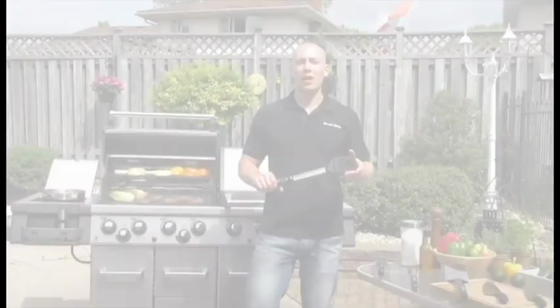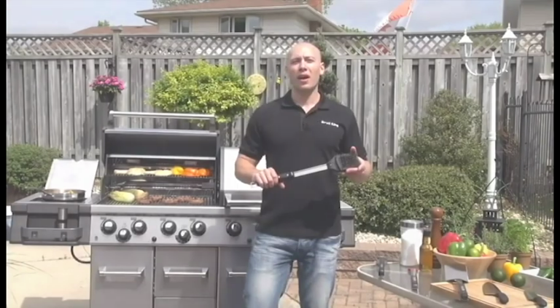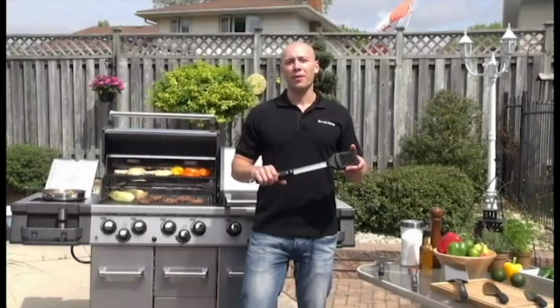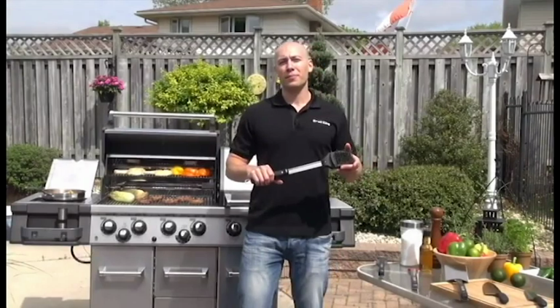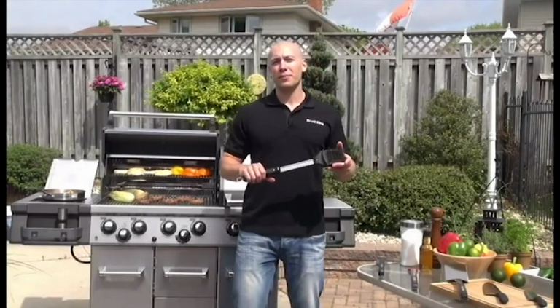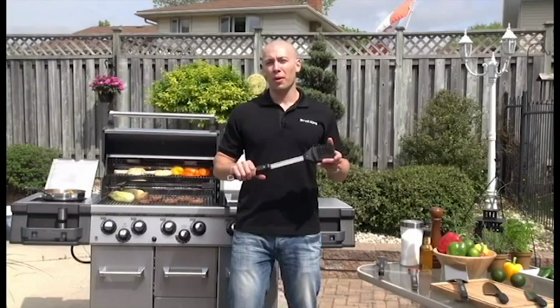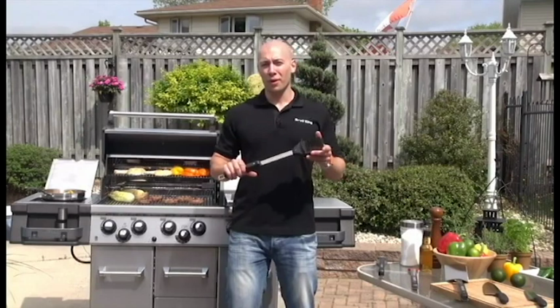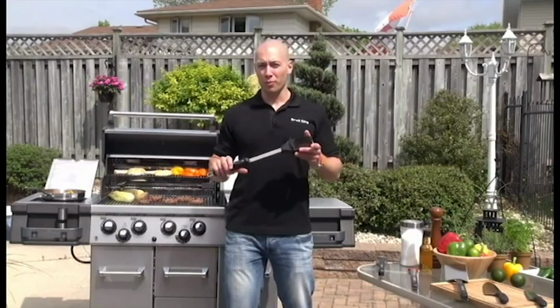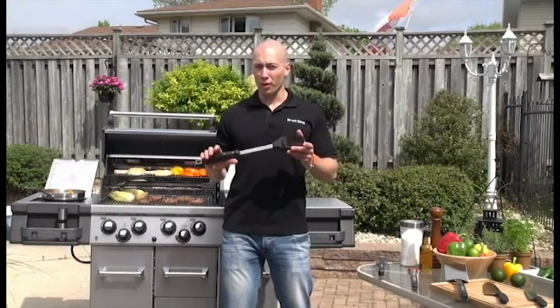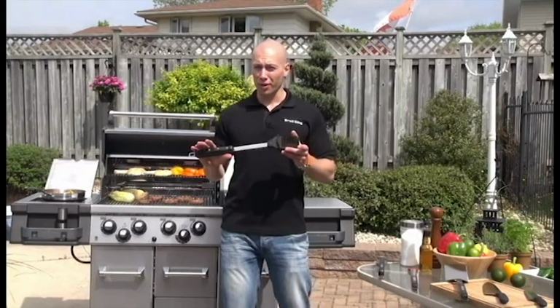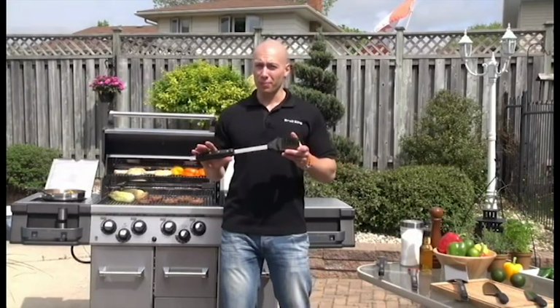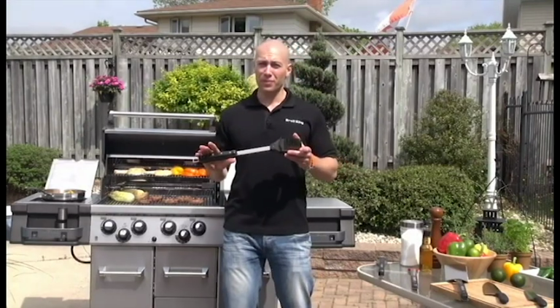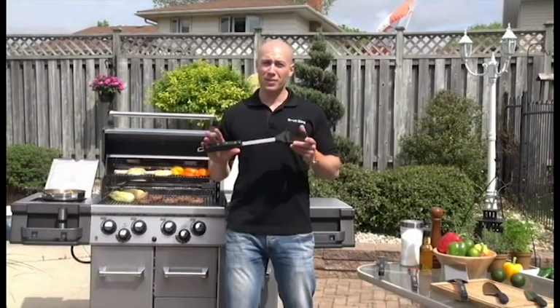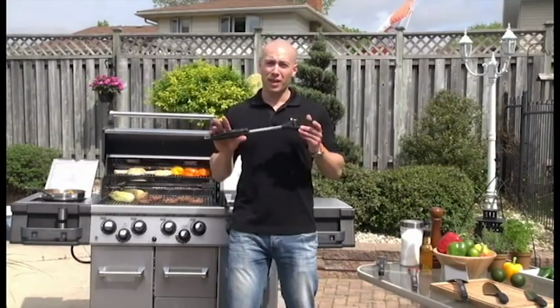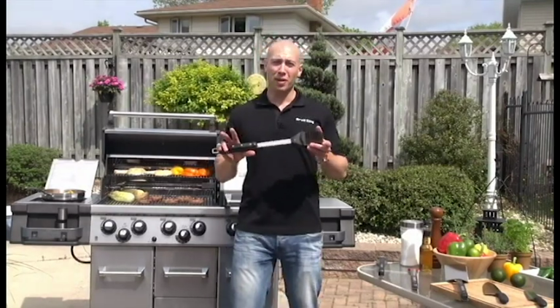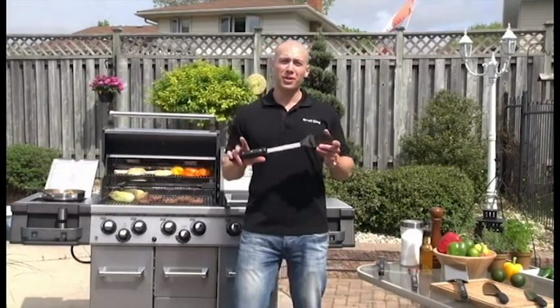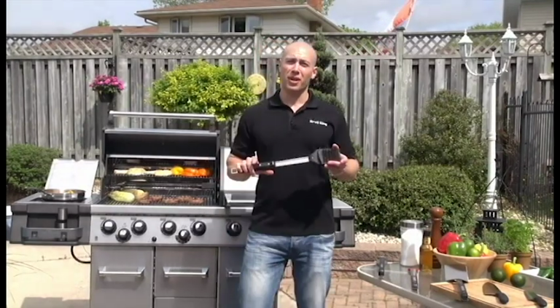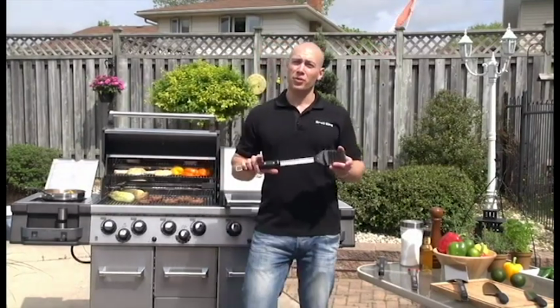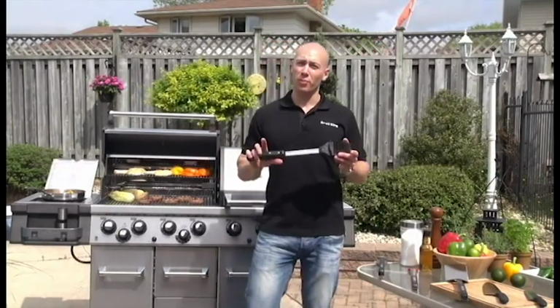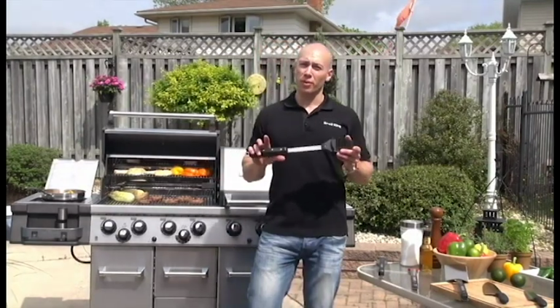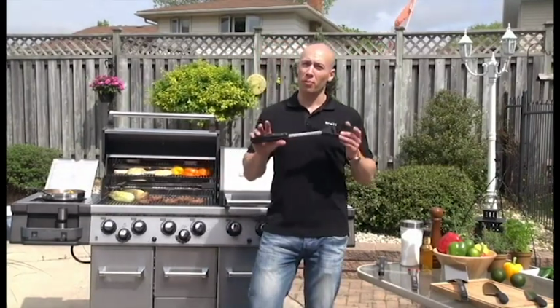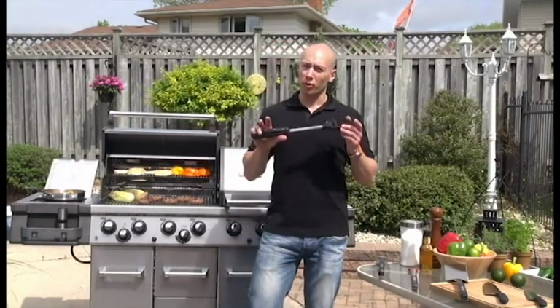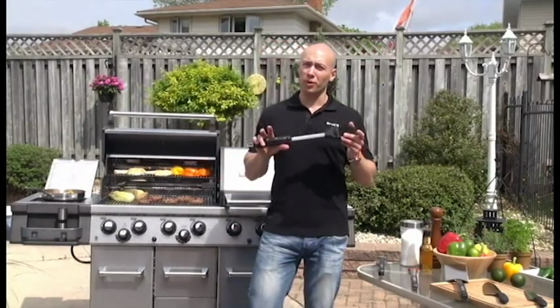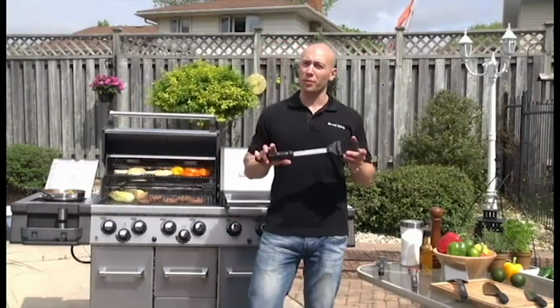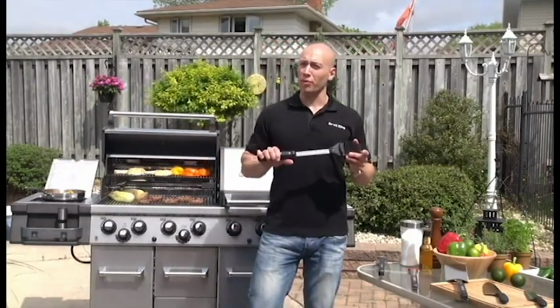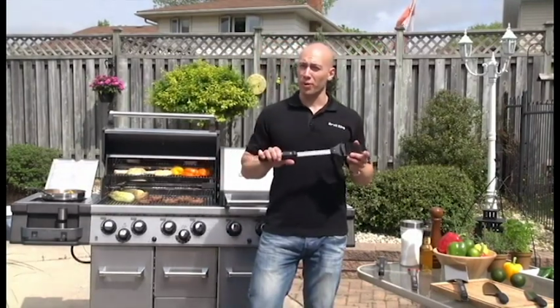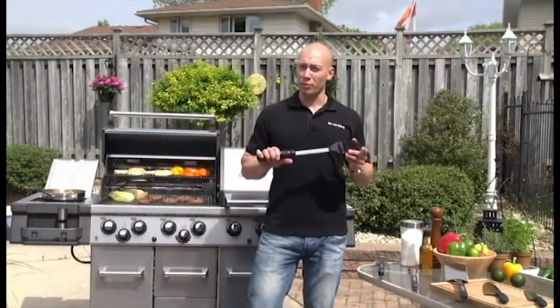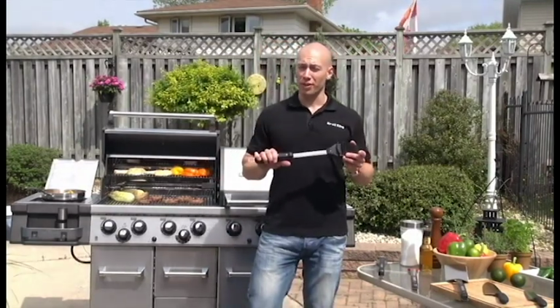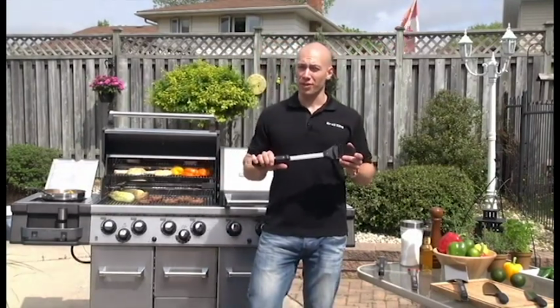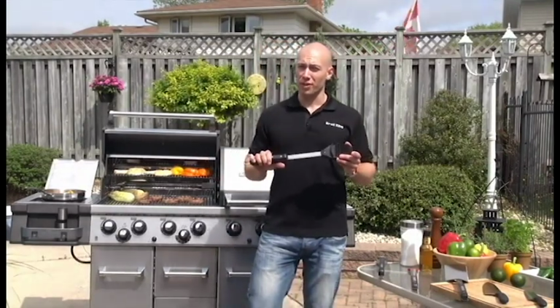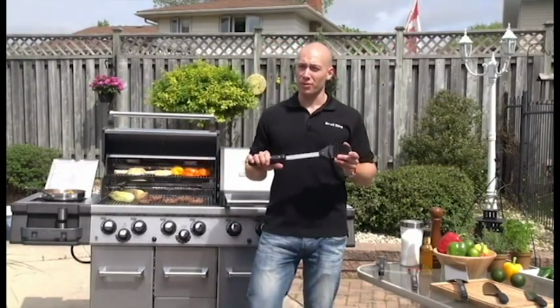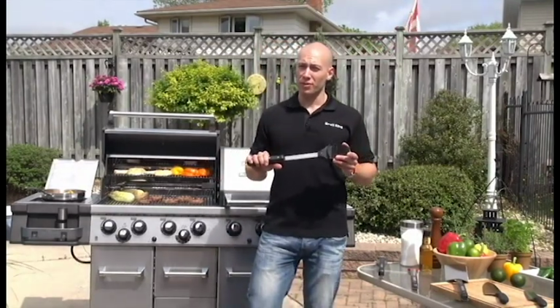Hi, I'm Ben from Broil King. Today I'm going to talk to you about Broil King Premium Grilling Accessories.